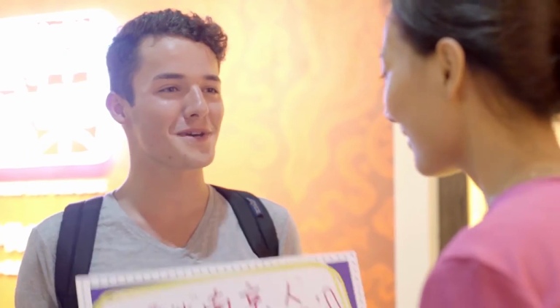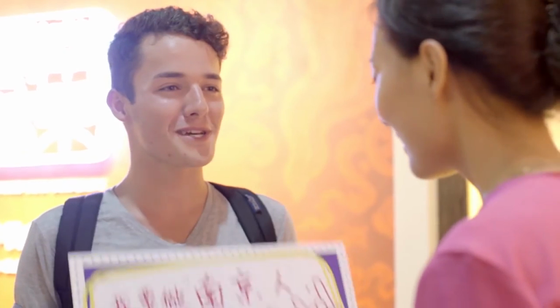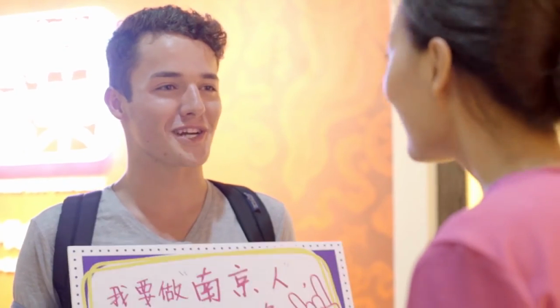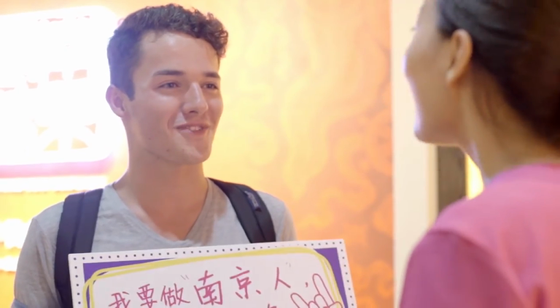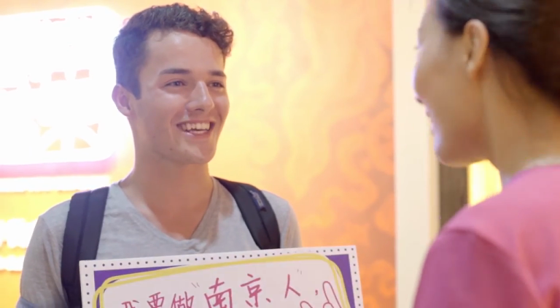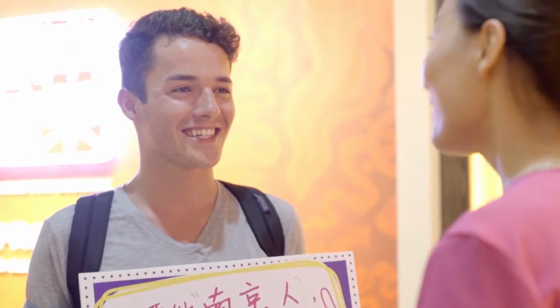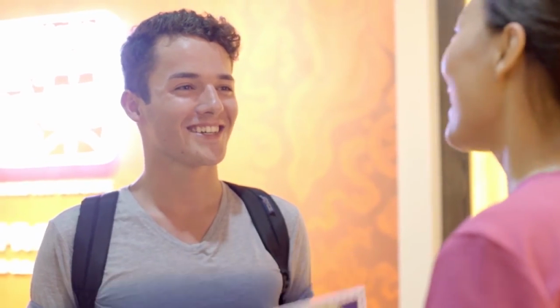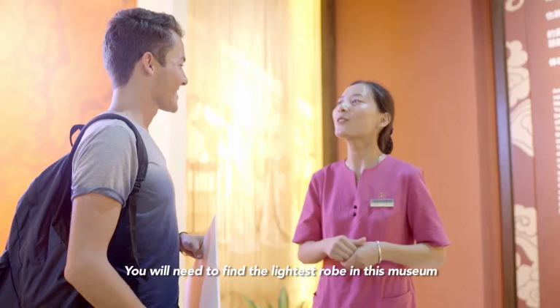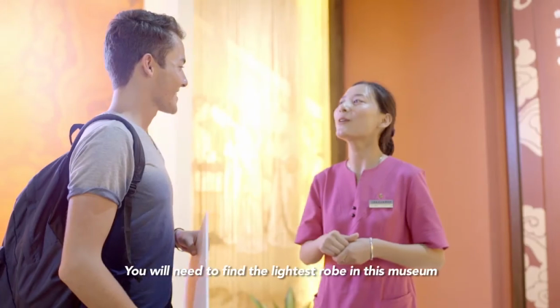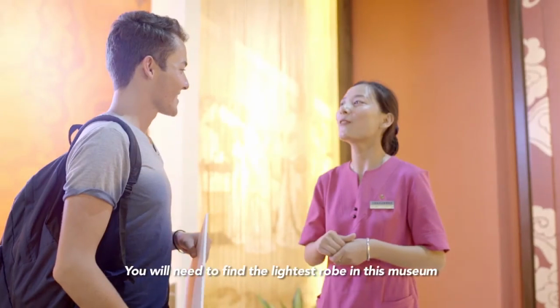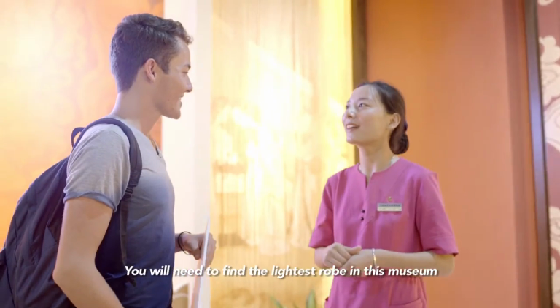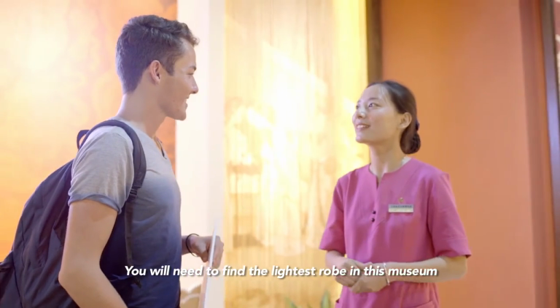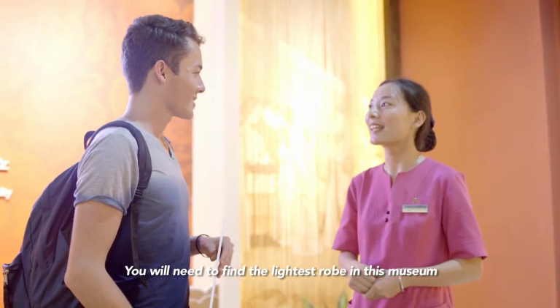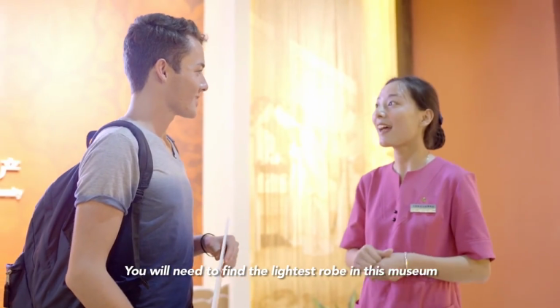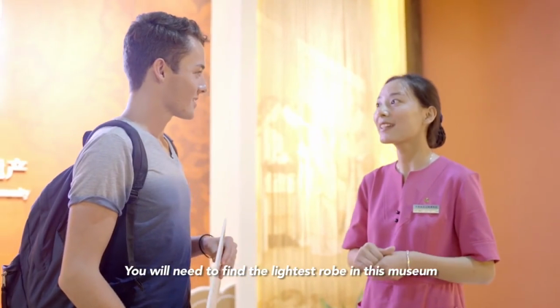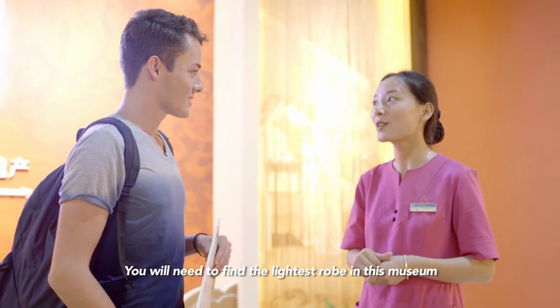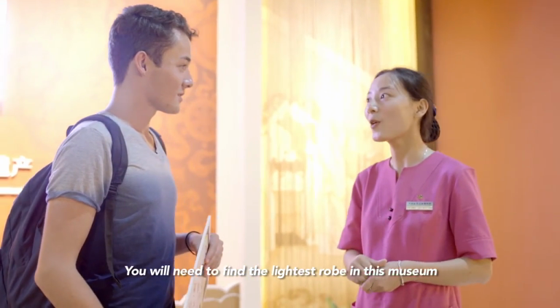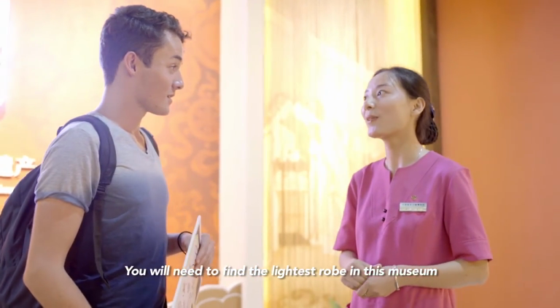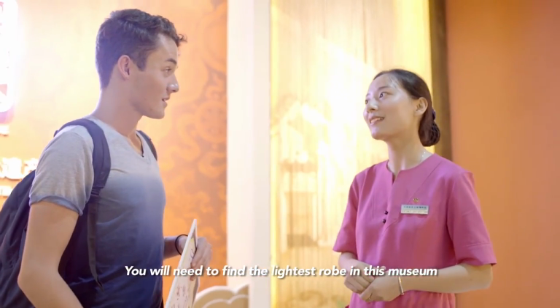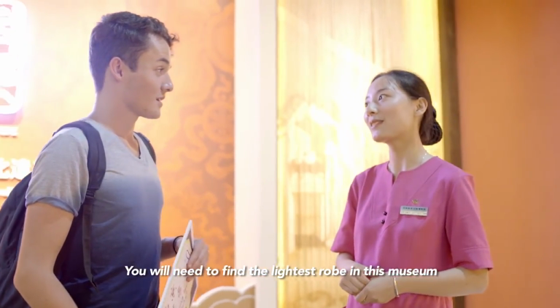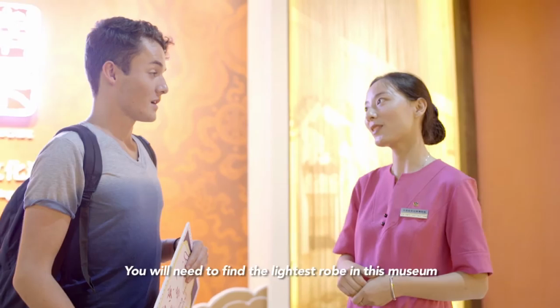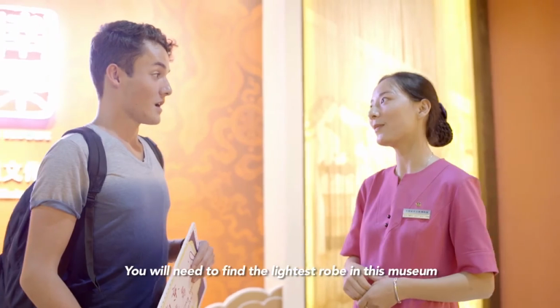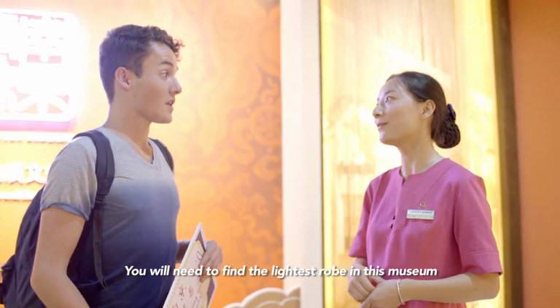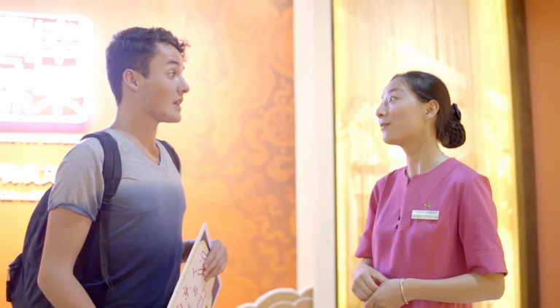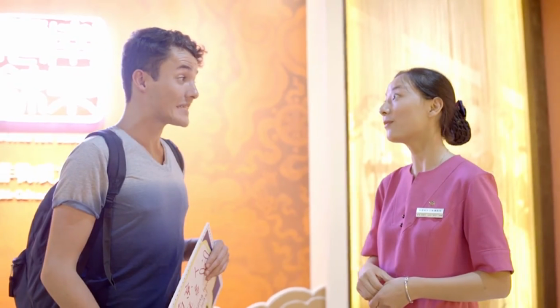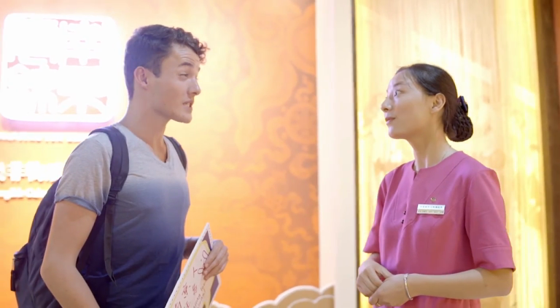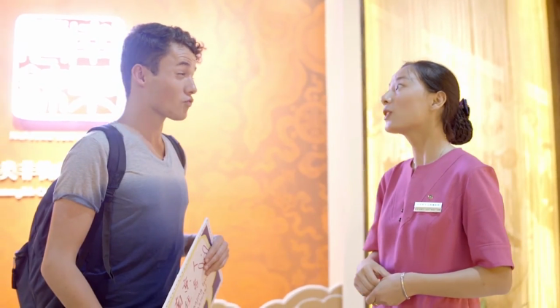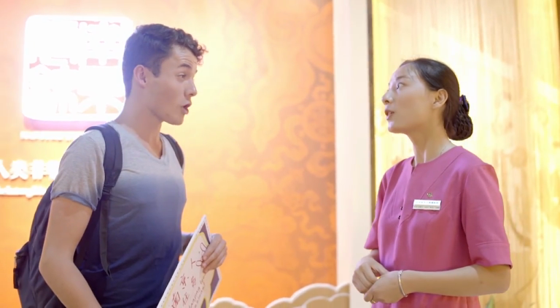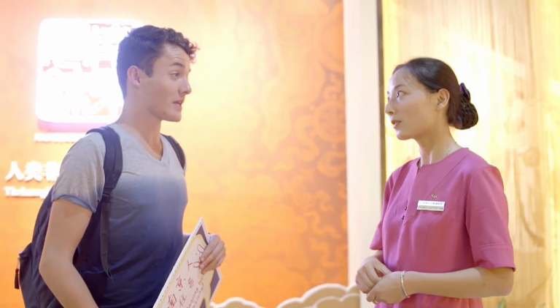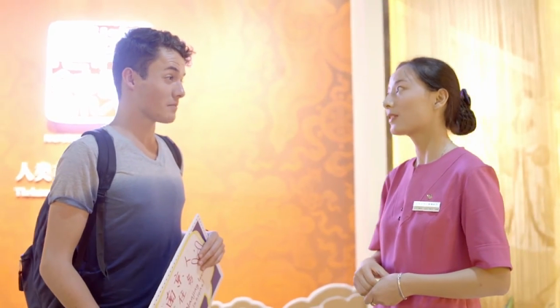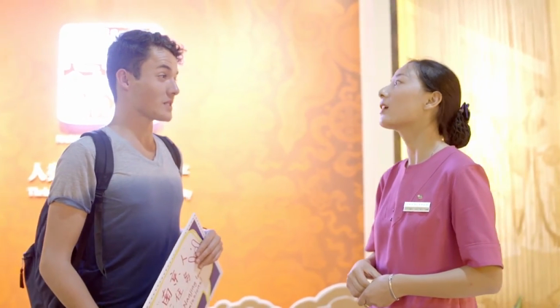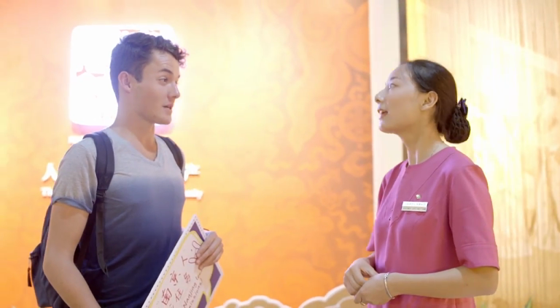Give me a mission — I'm ready. You will find the lightest robe in this museum. The lightest robe in the museum.